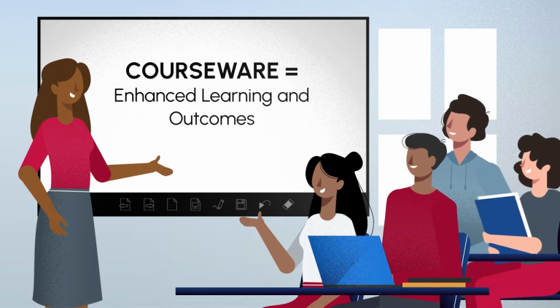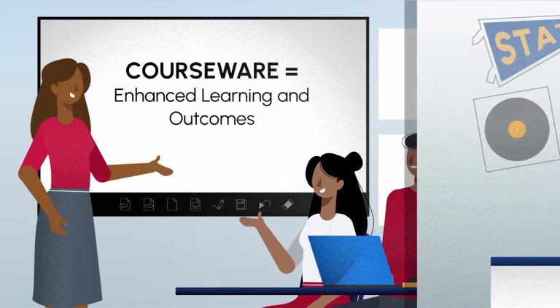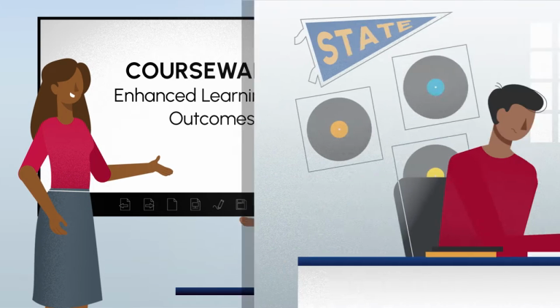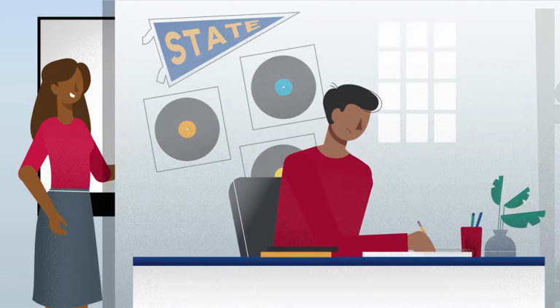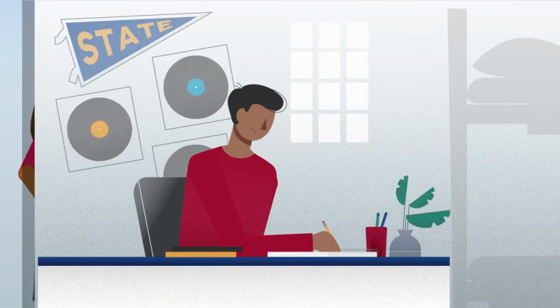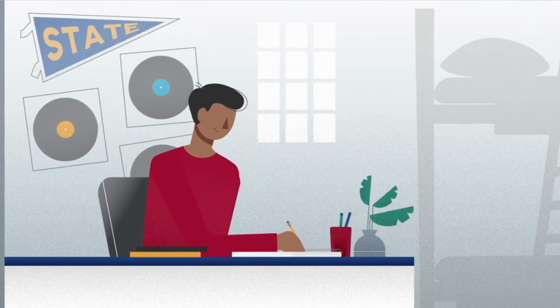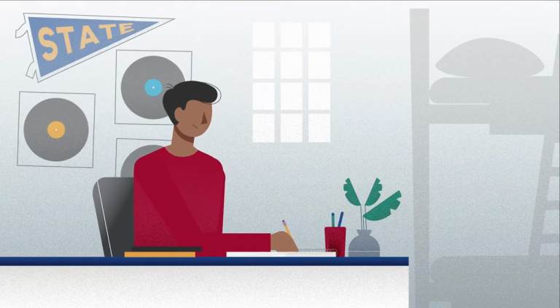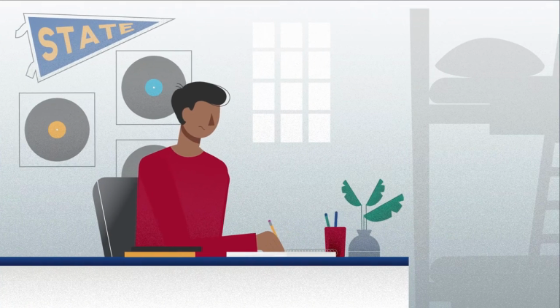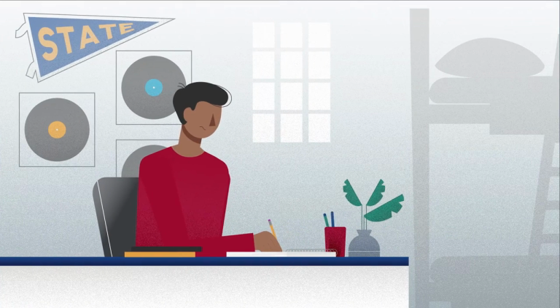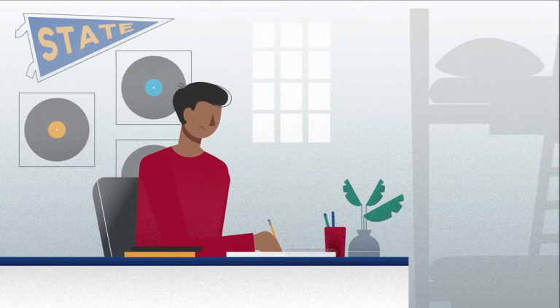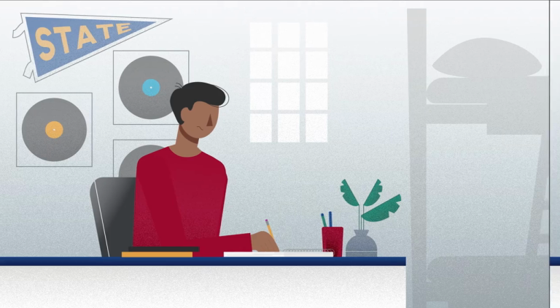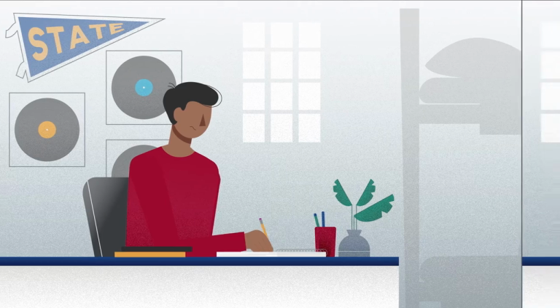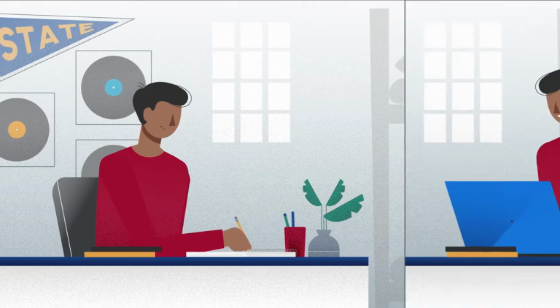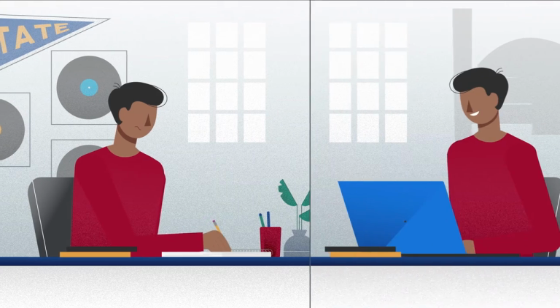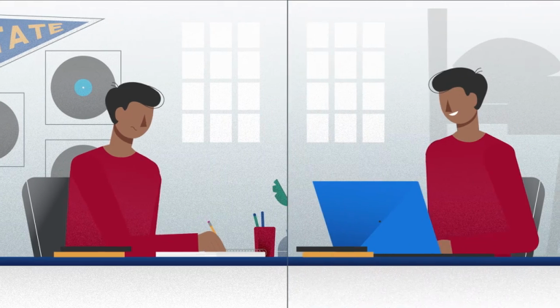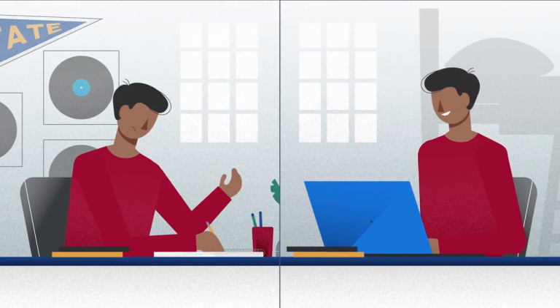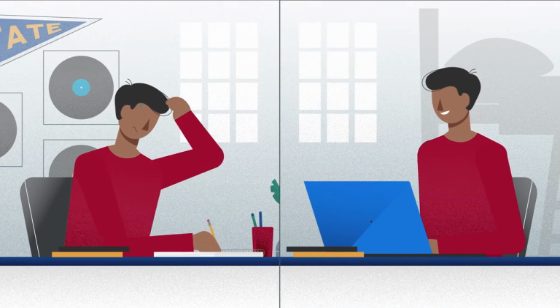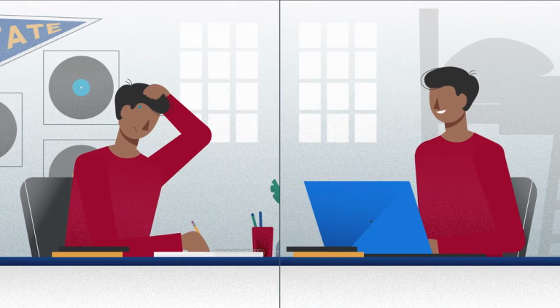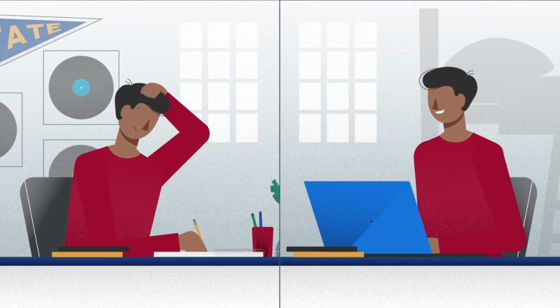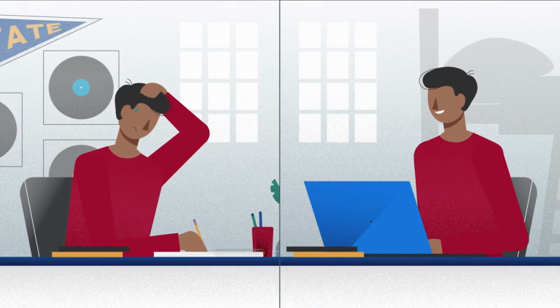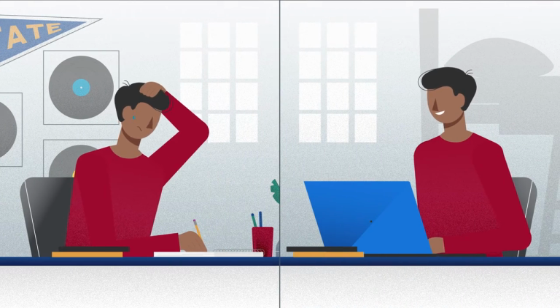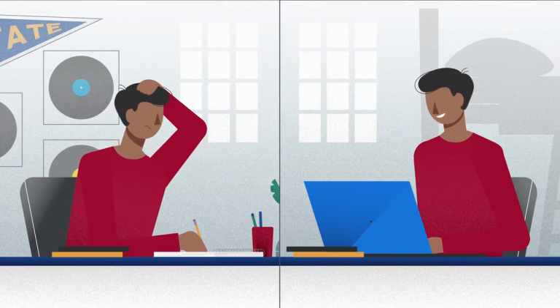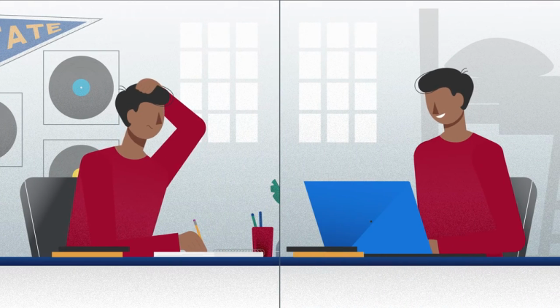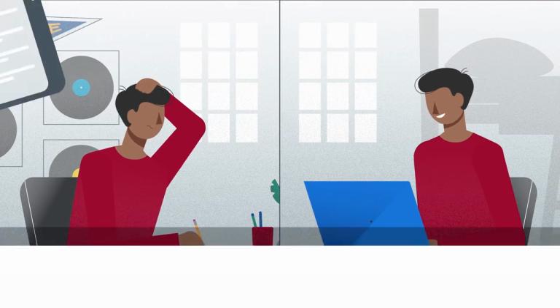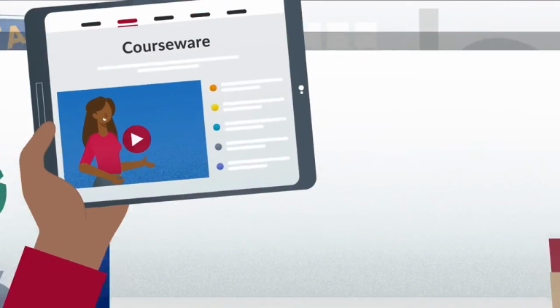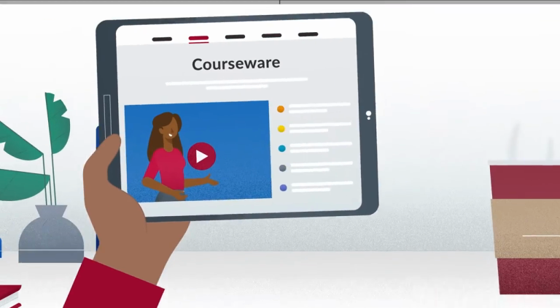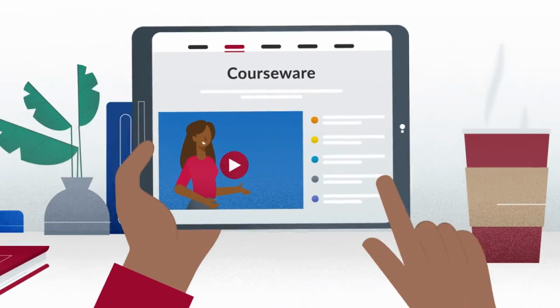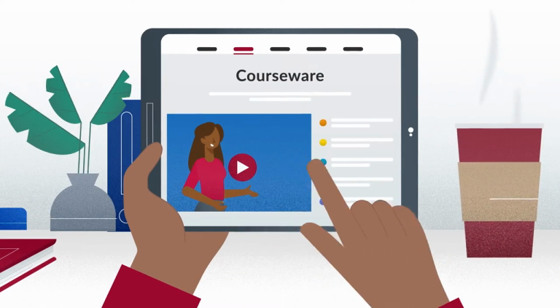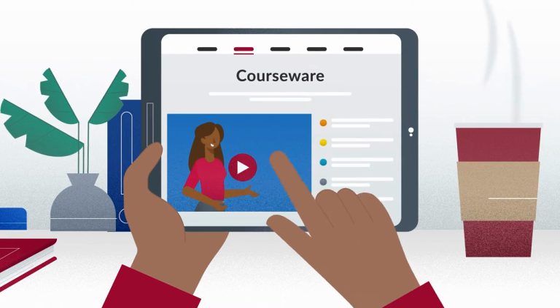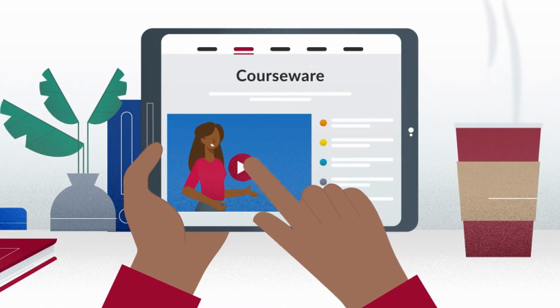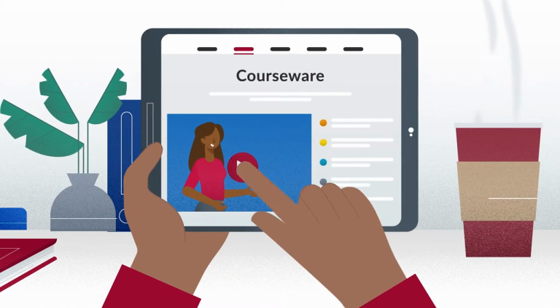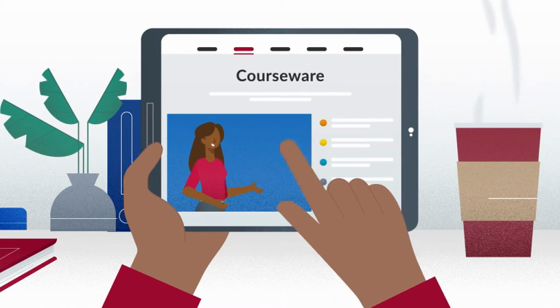With Courseware, students can dive into interactive content, quizzes, and multimedia modules, enabling them to learn at their own pace.